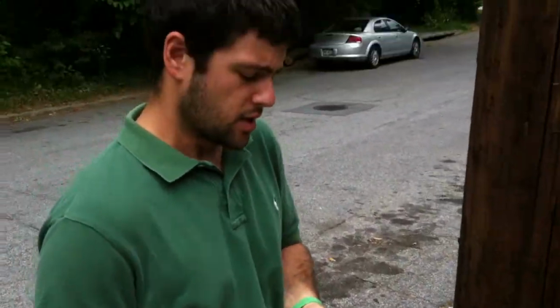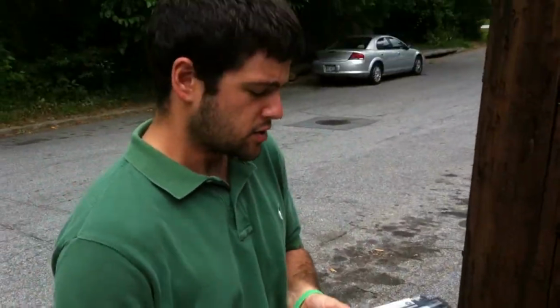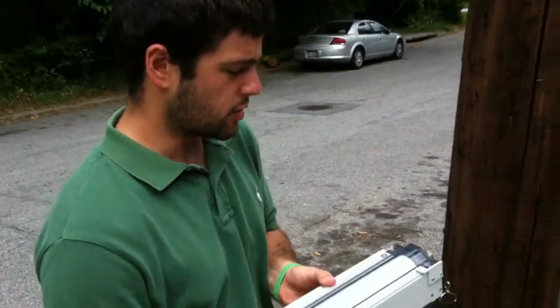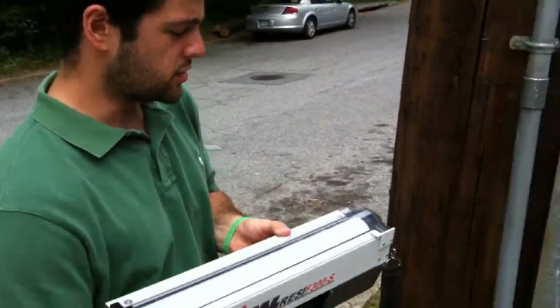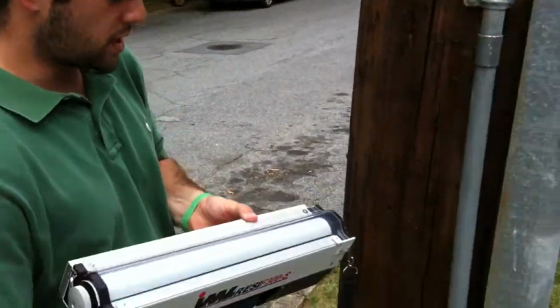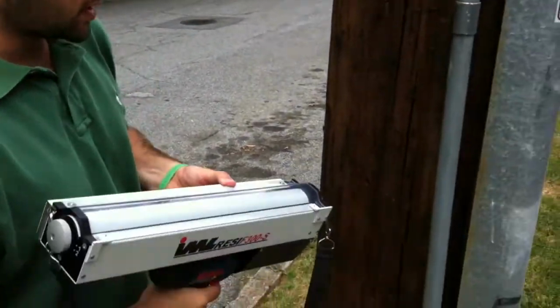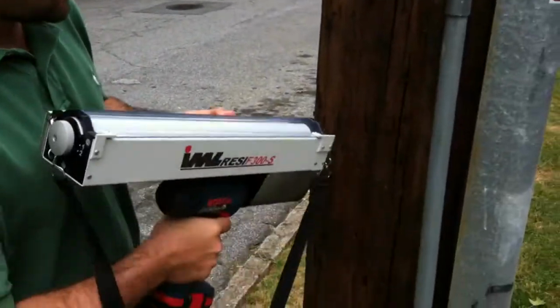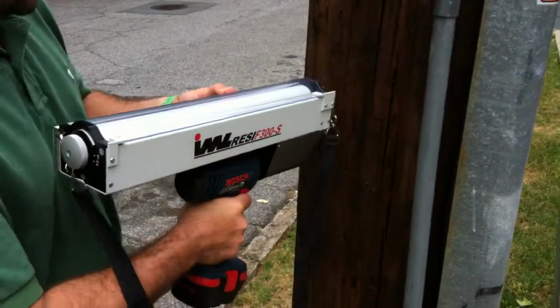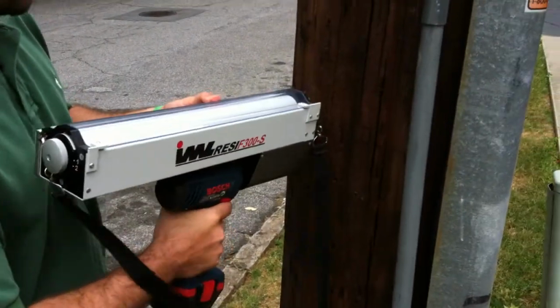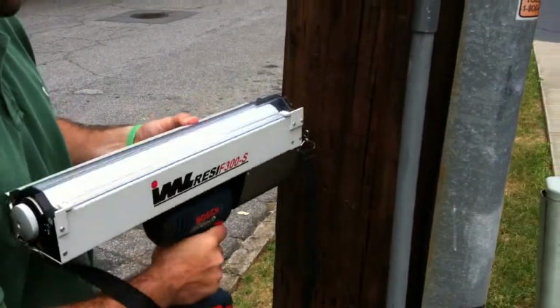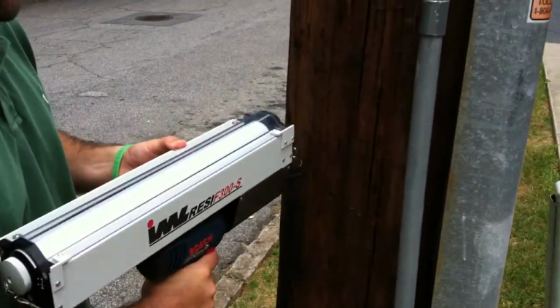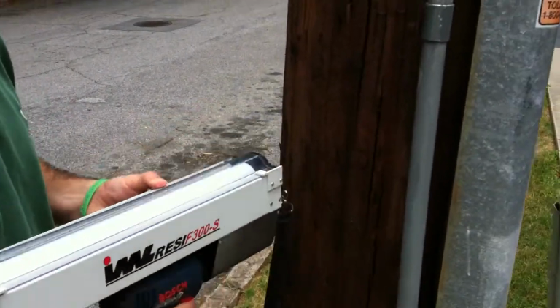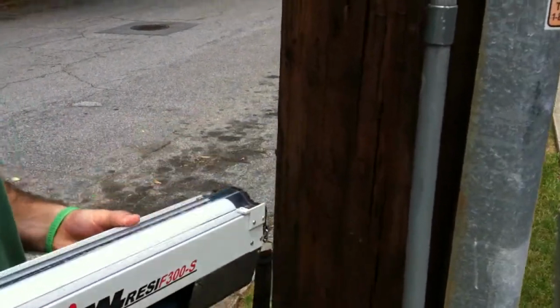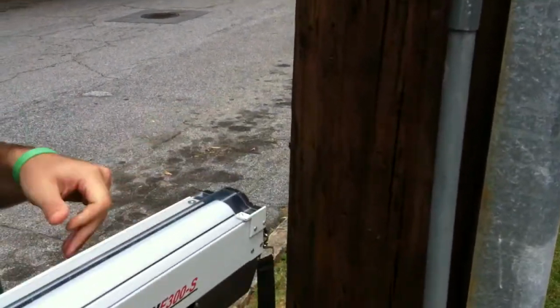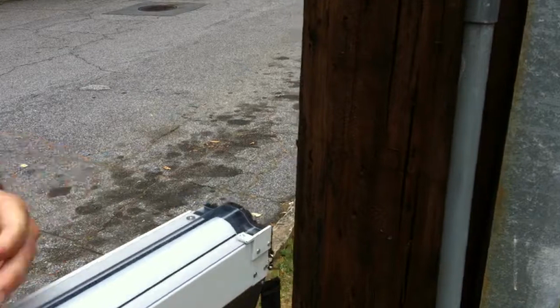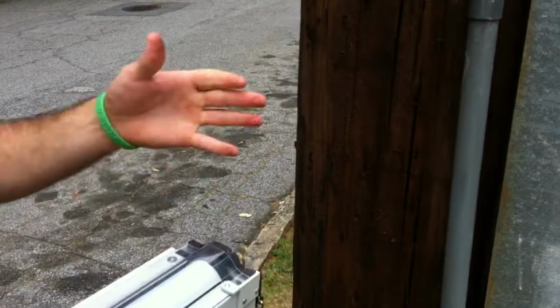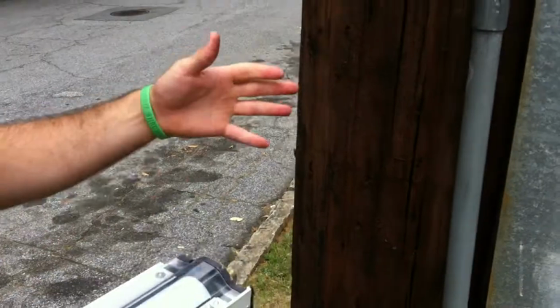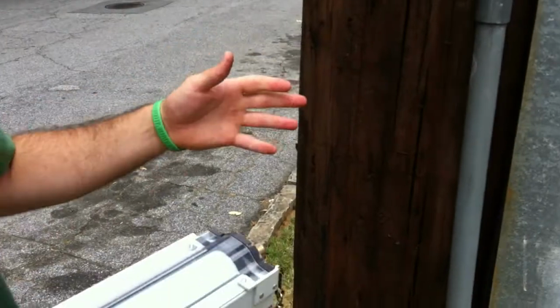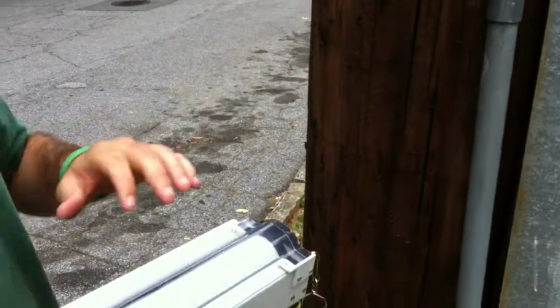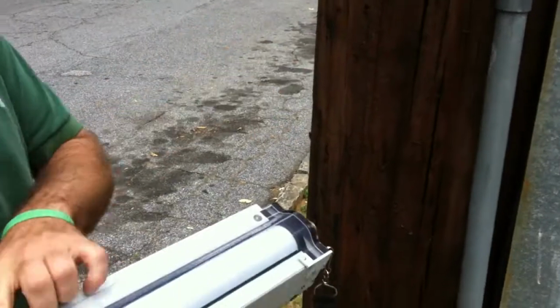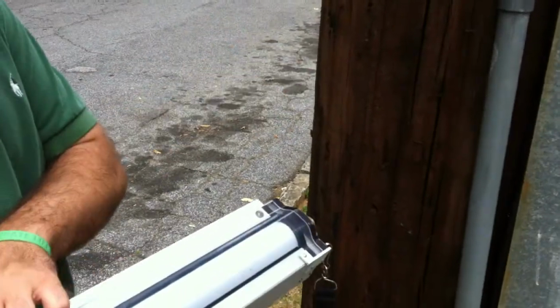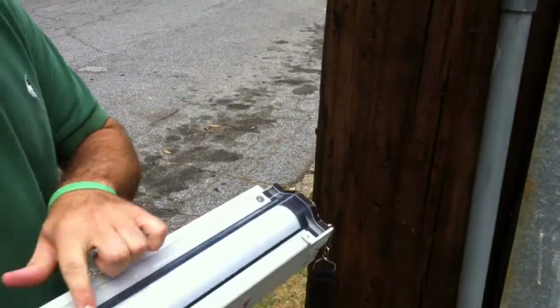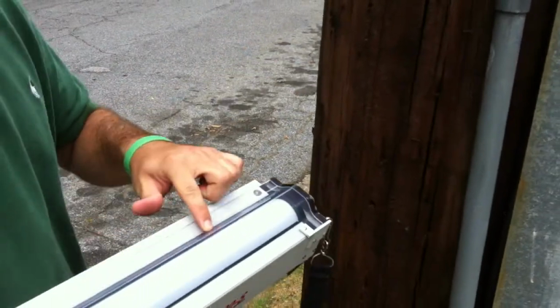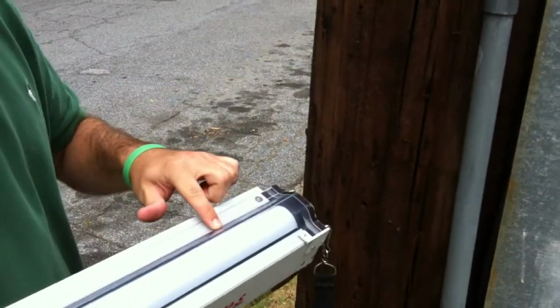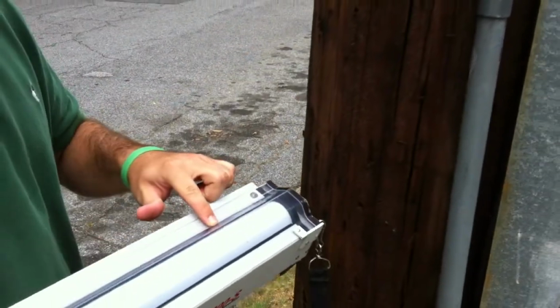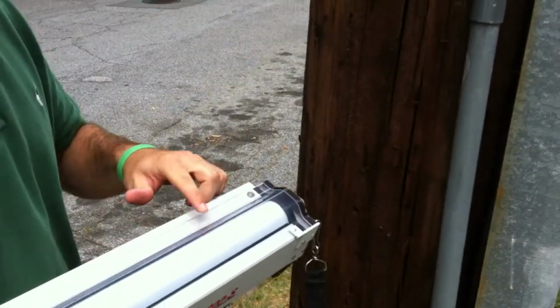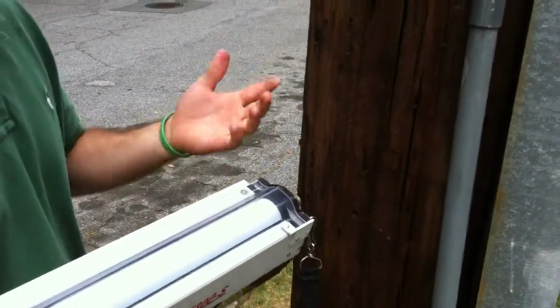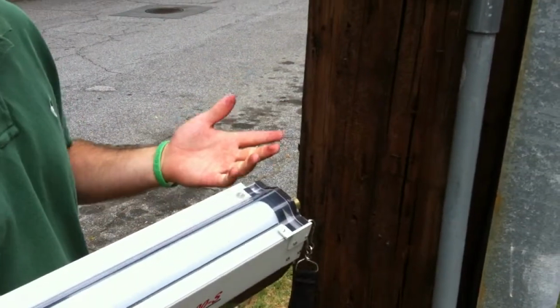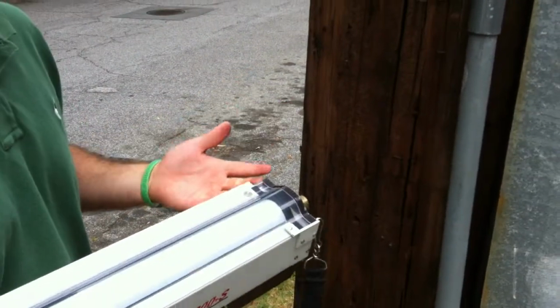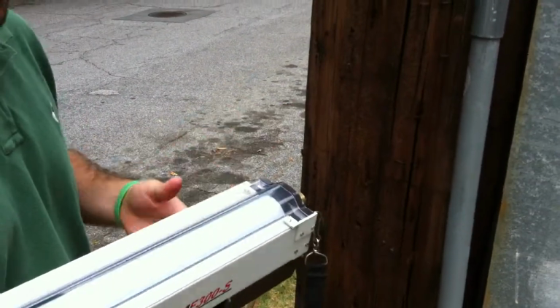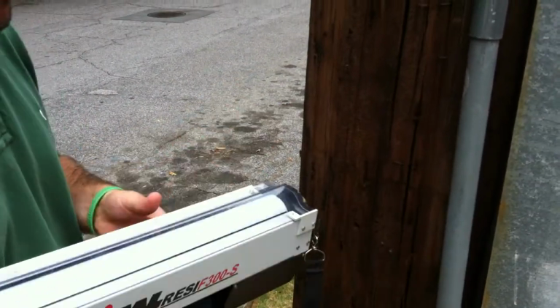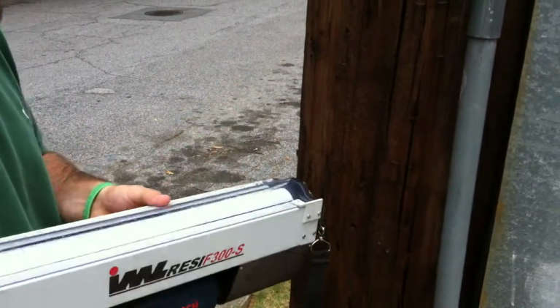So what I'm going to do today is set this right up. It's going to drill in and give us a reading on the strength of the wood.